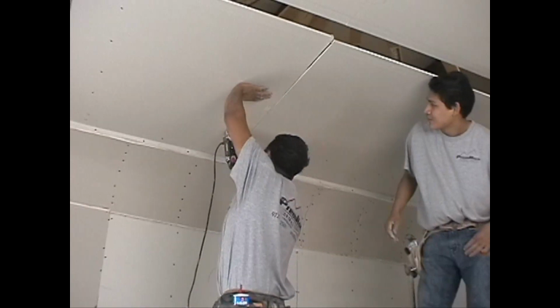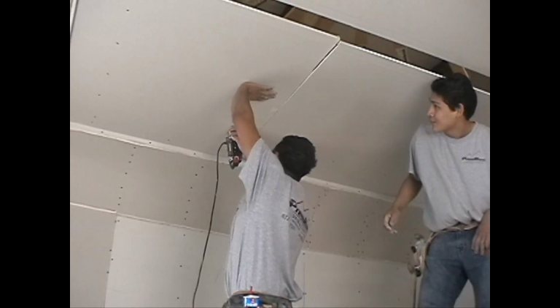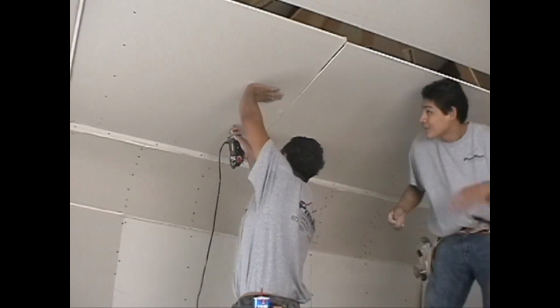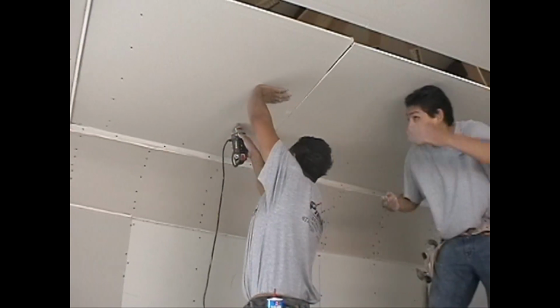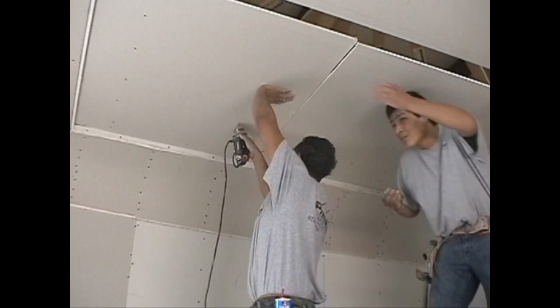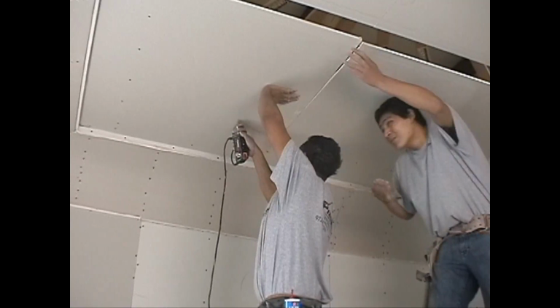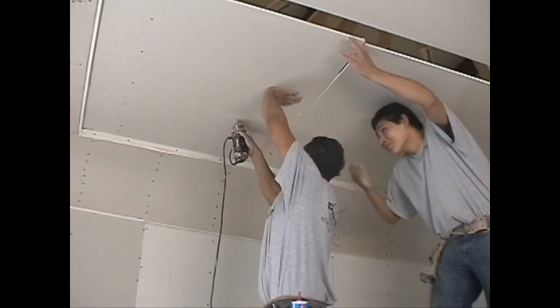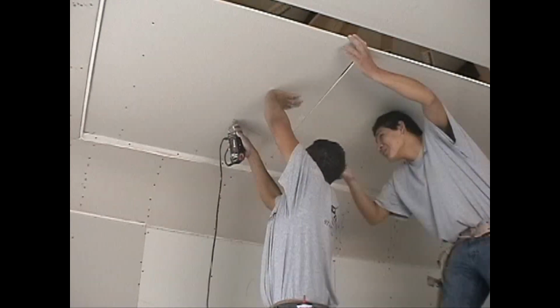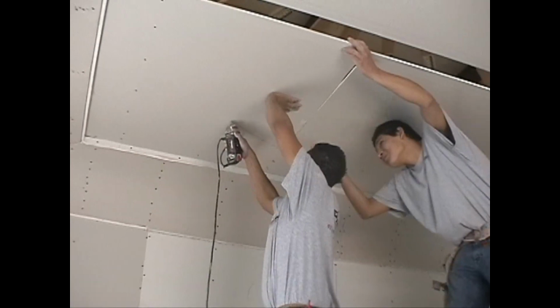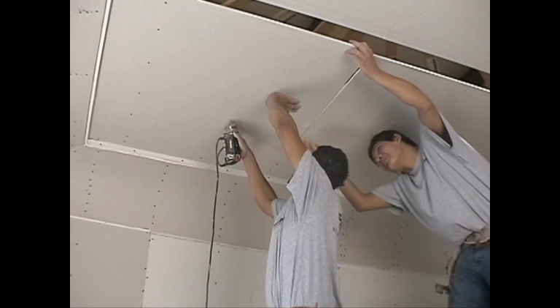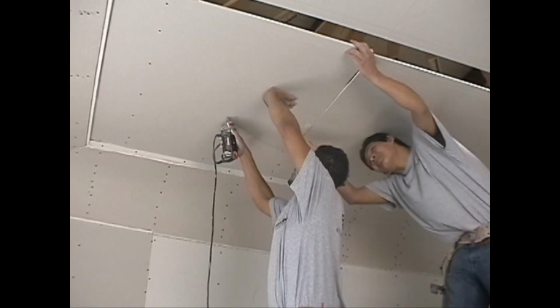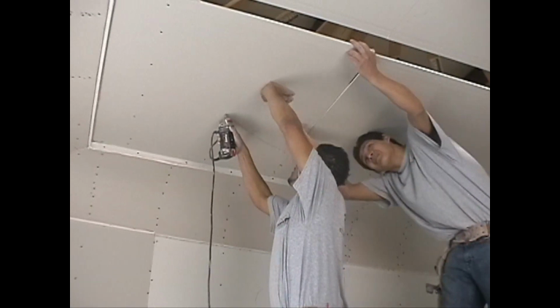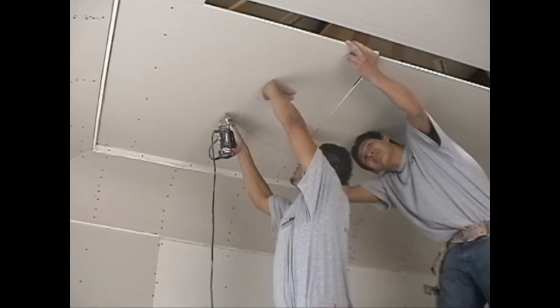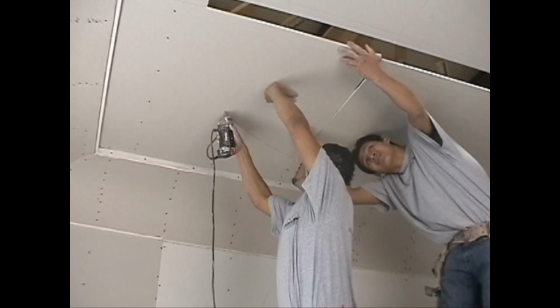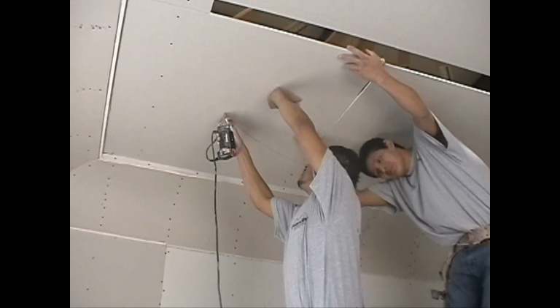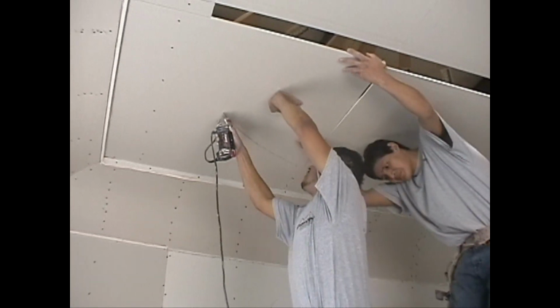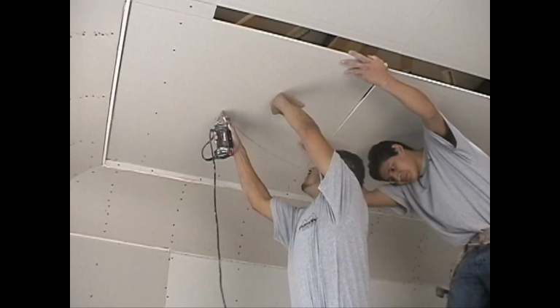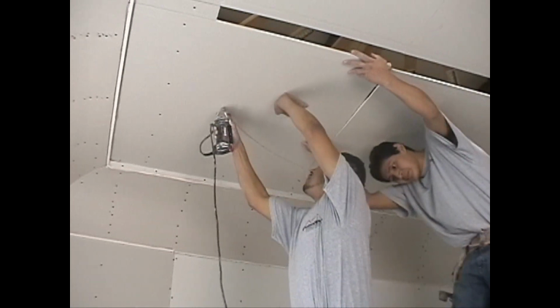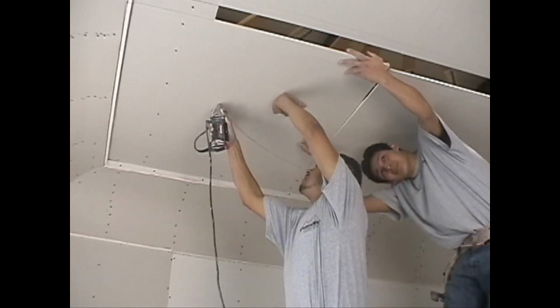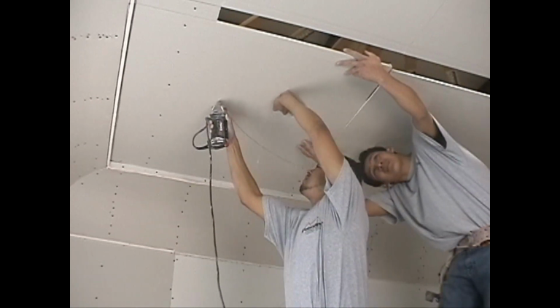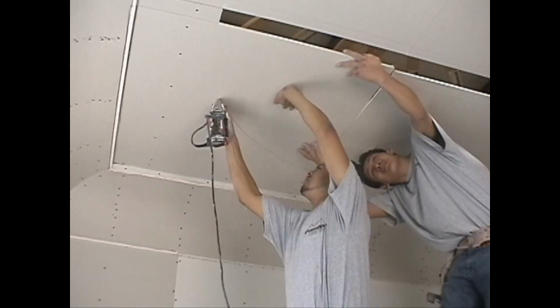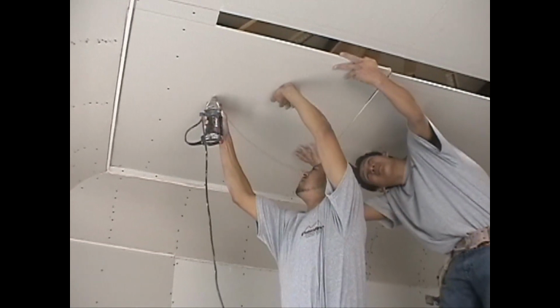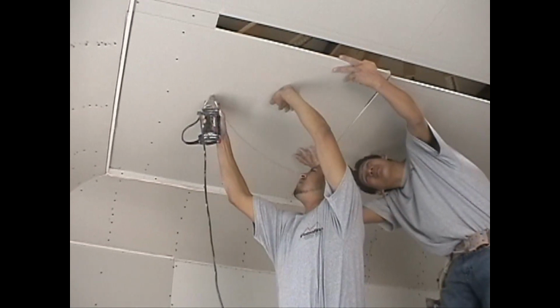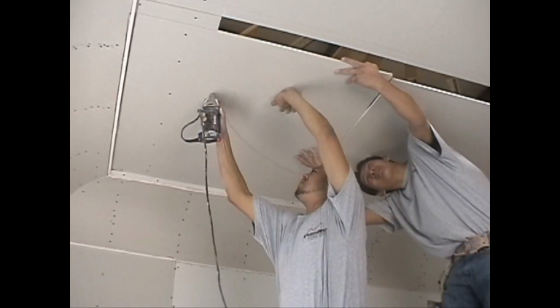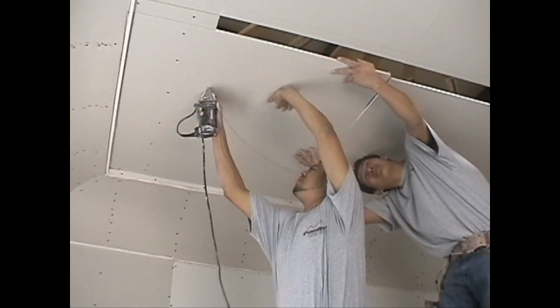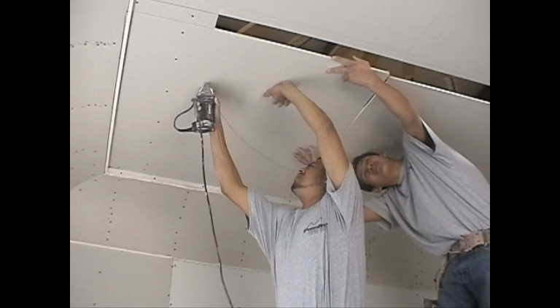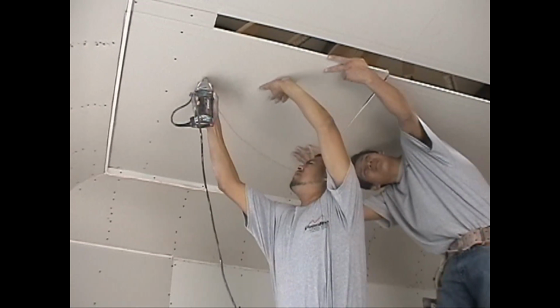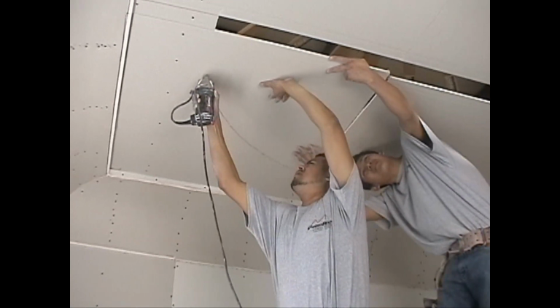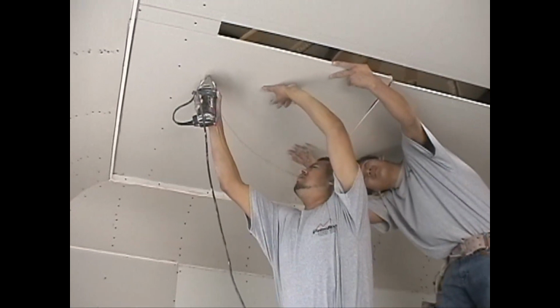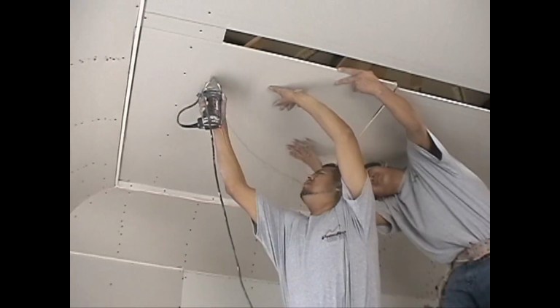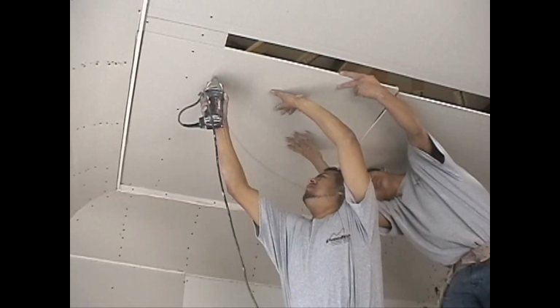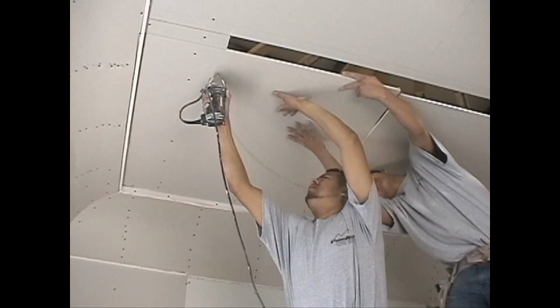Step 2. Using a drywall router, also known as a cutout tool, cut off the overlapping drywall by guiding it along the dome ring.